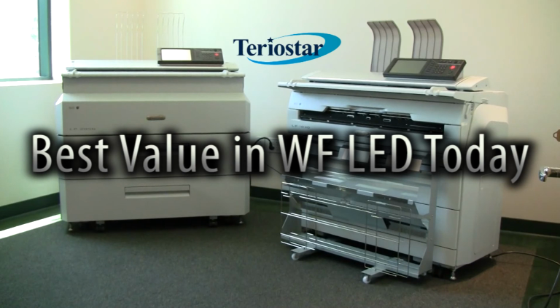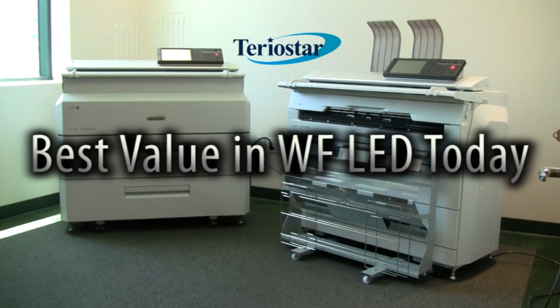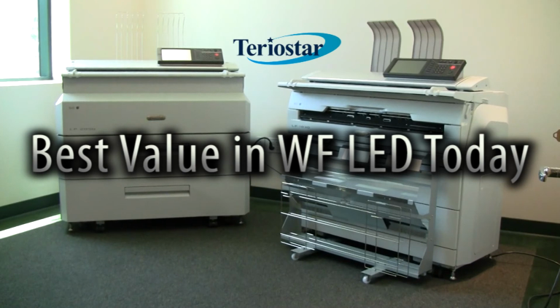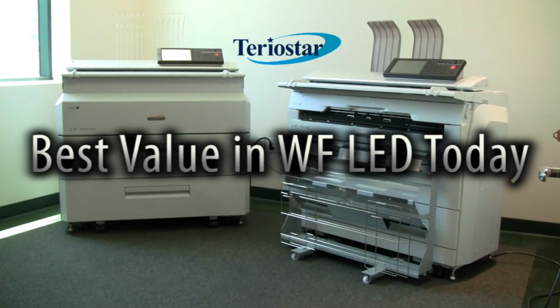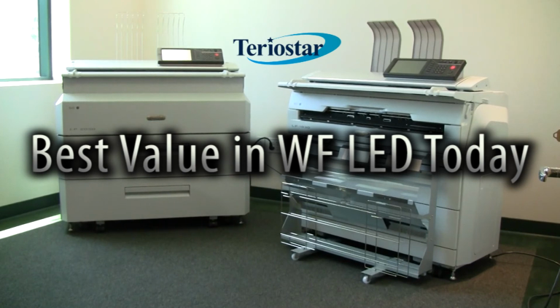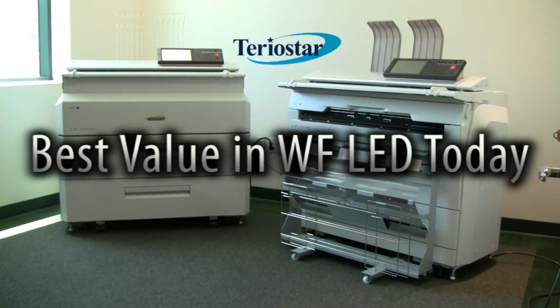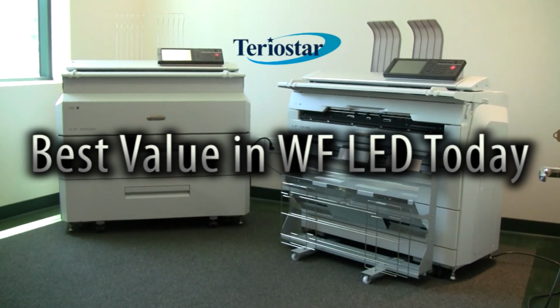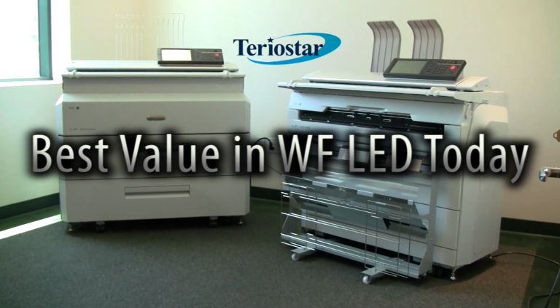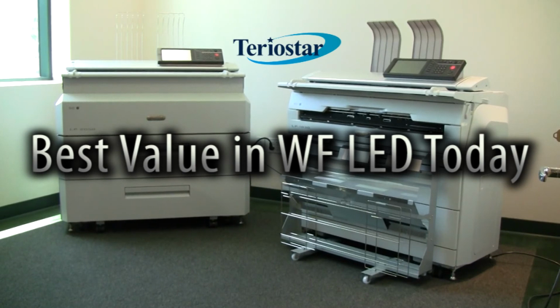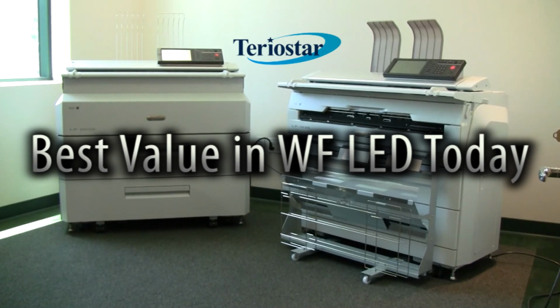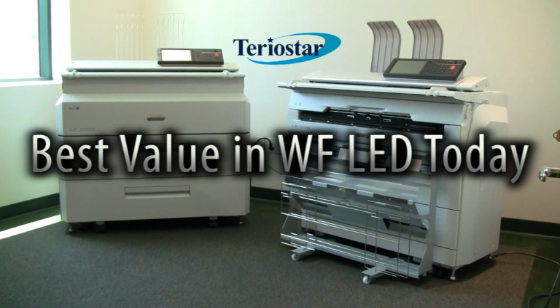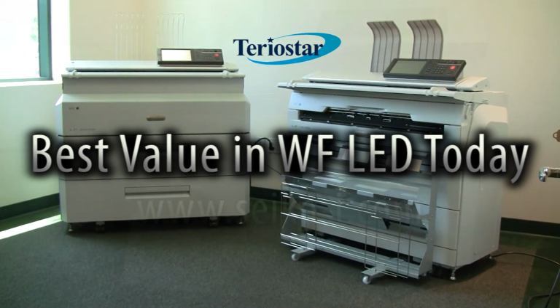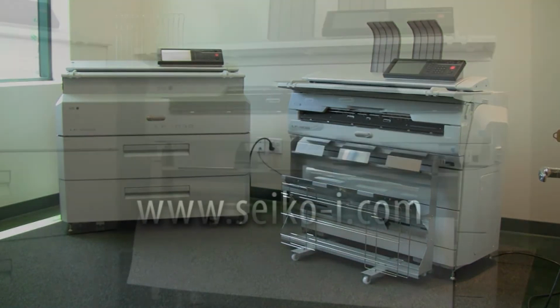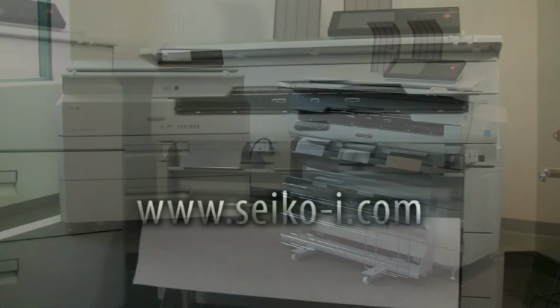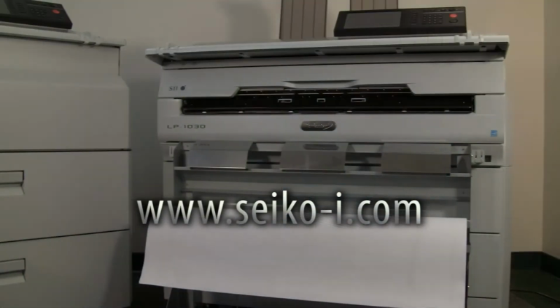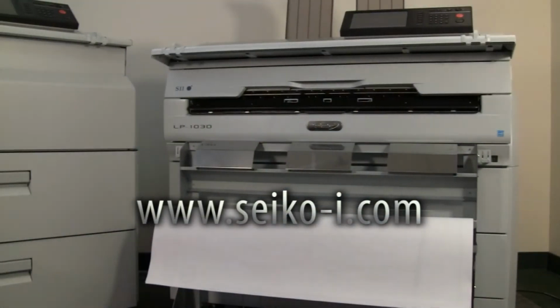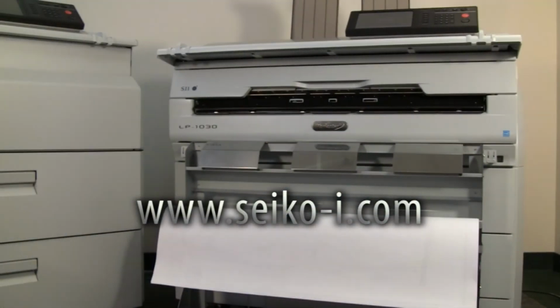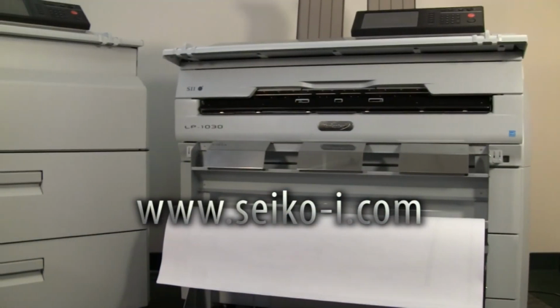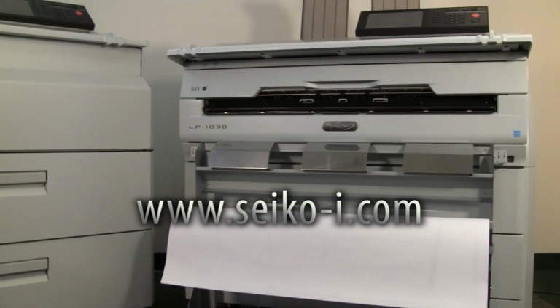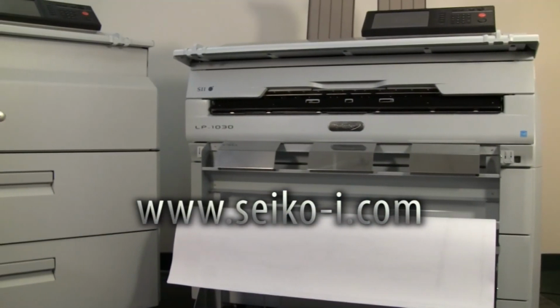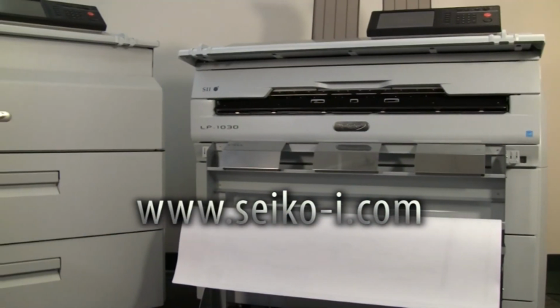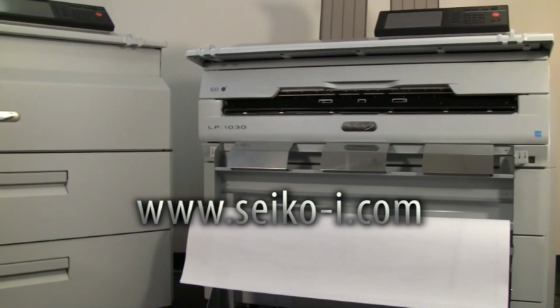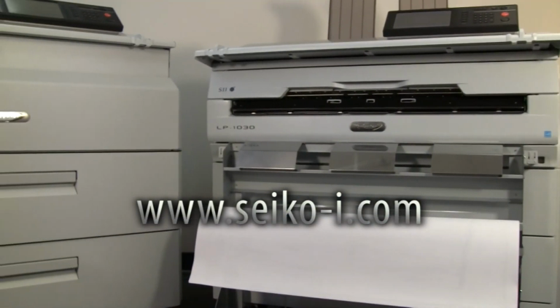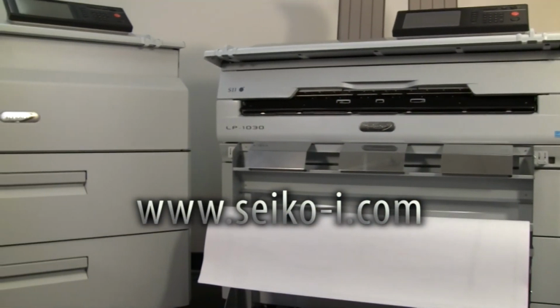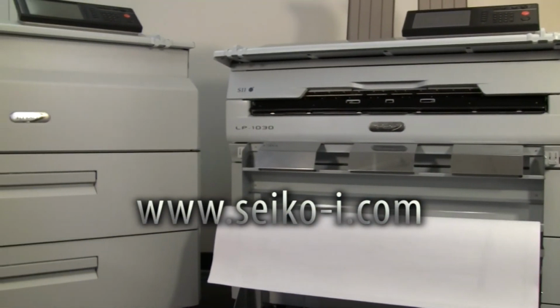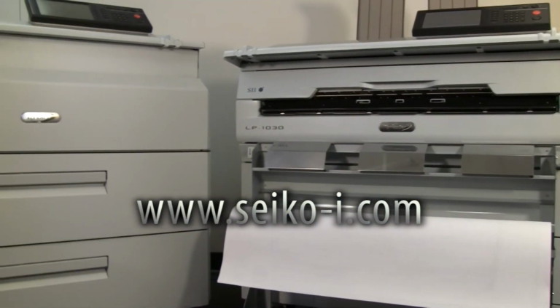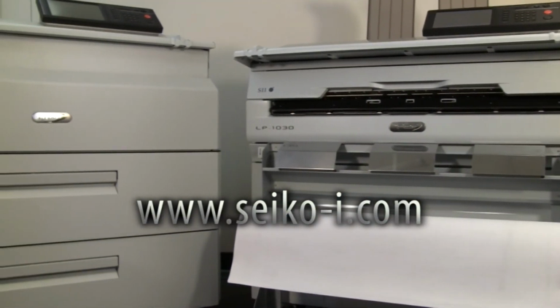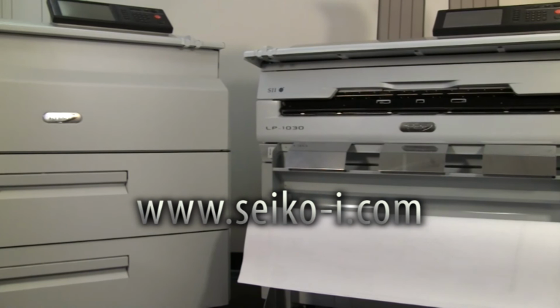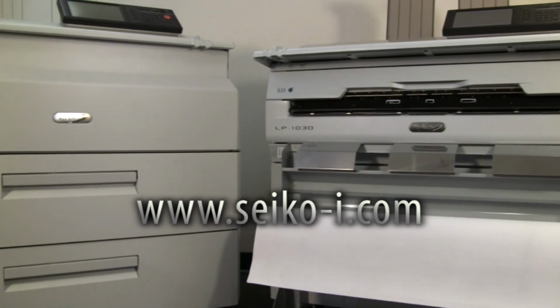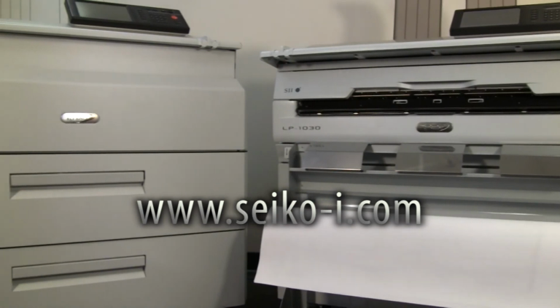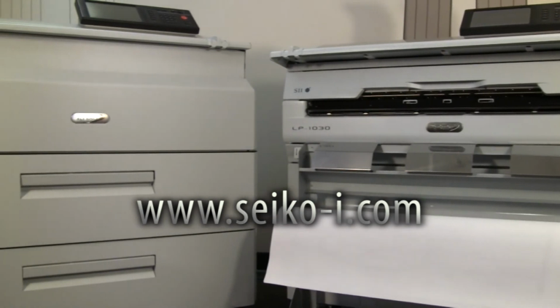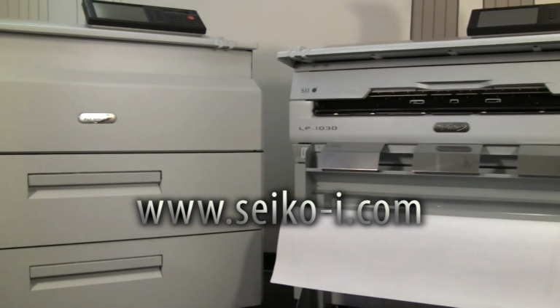Want to learn more? Visit us at www.seiko-eye.com.